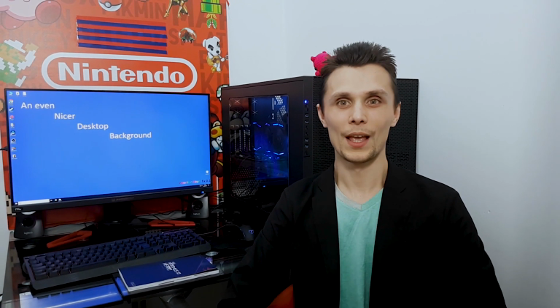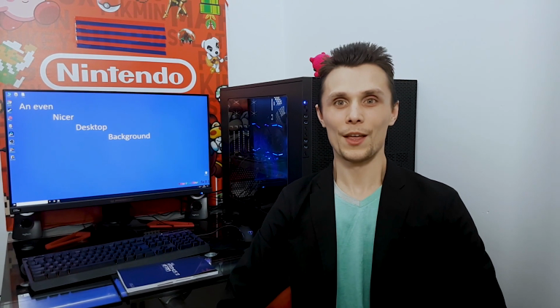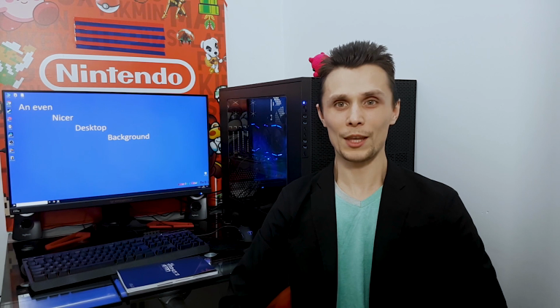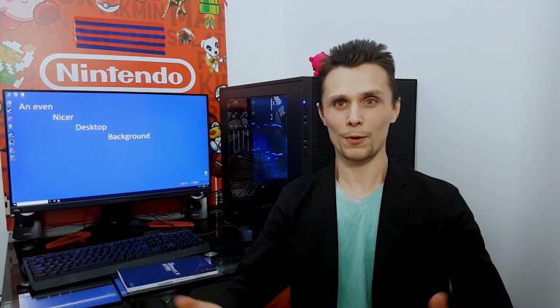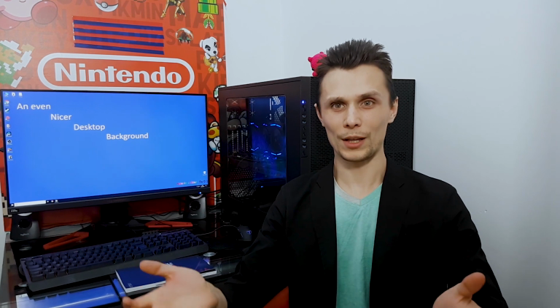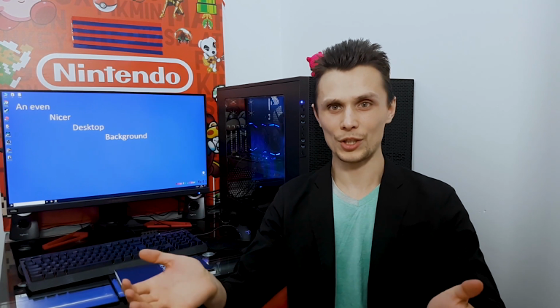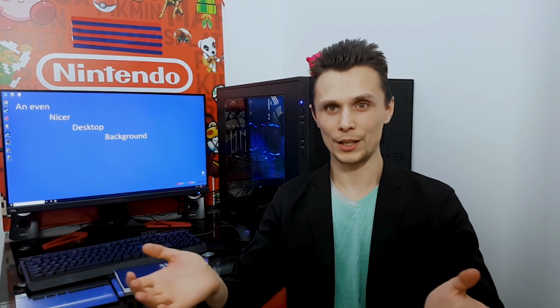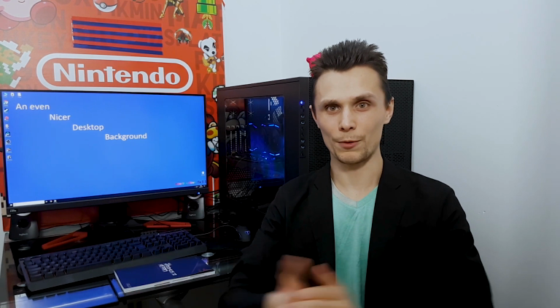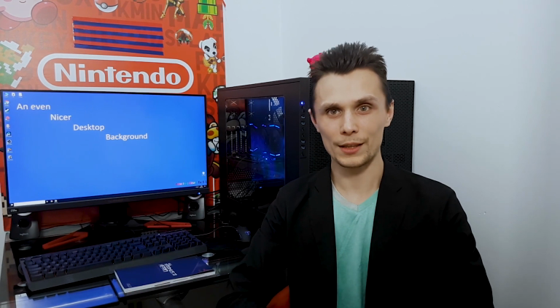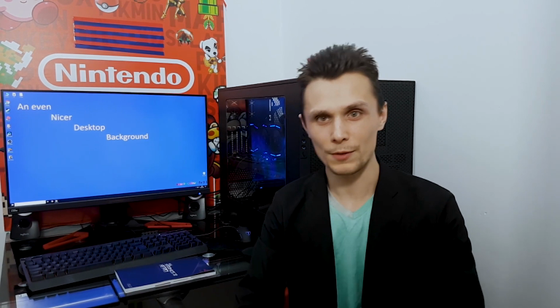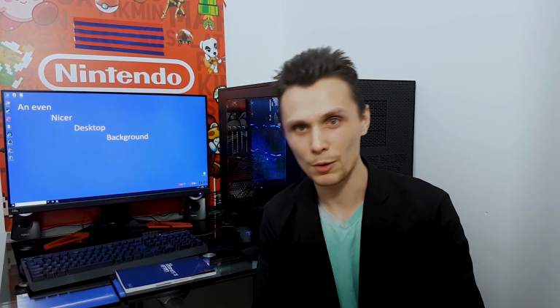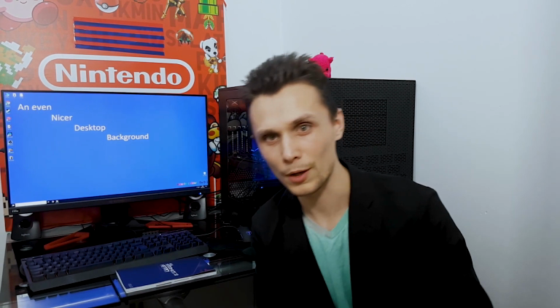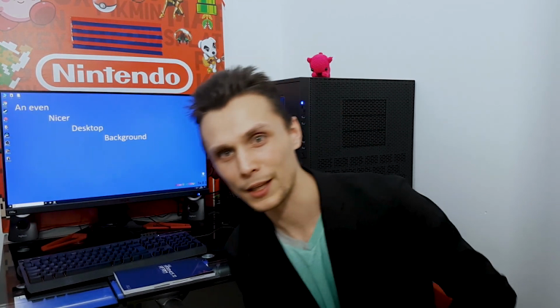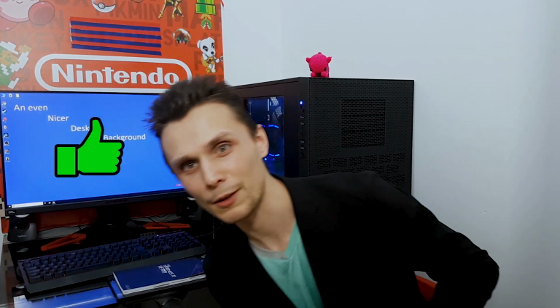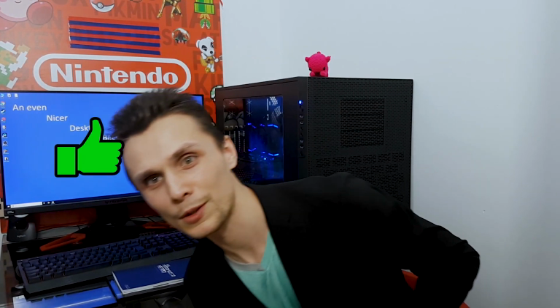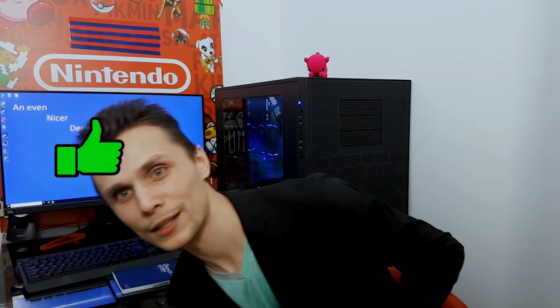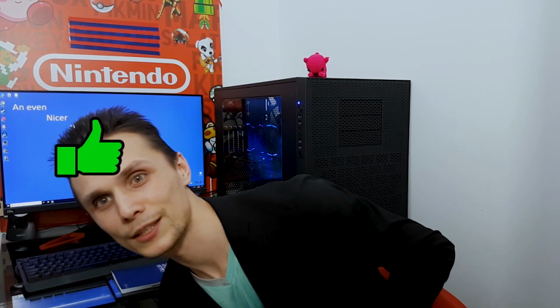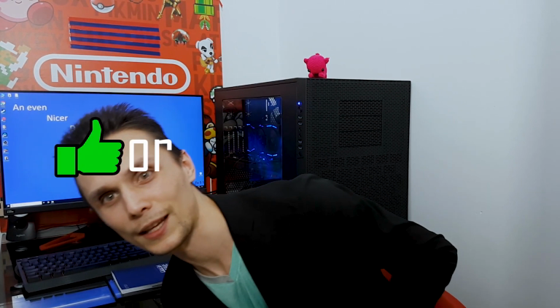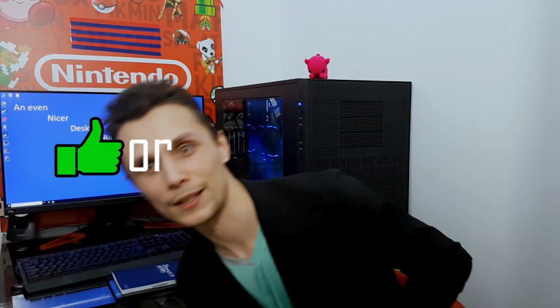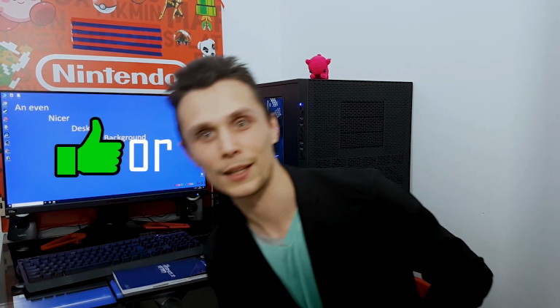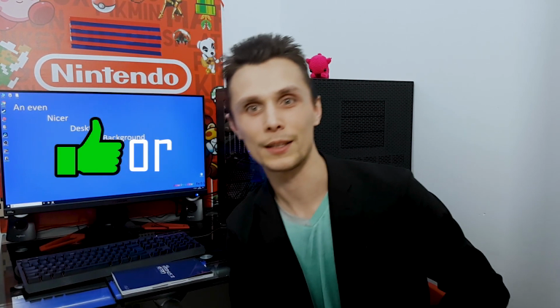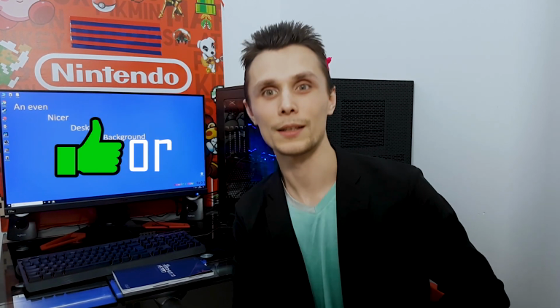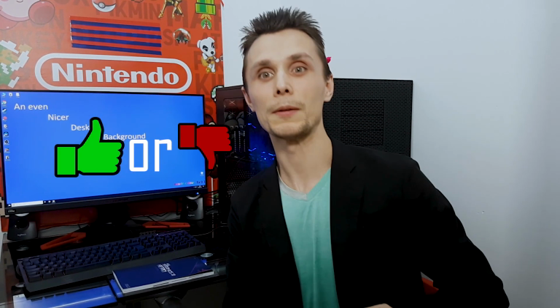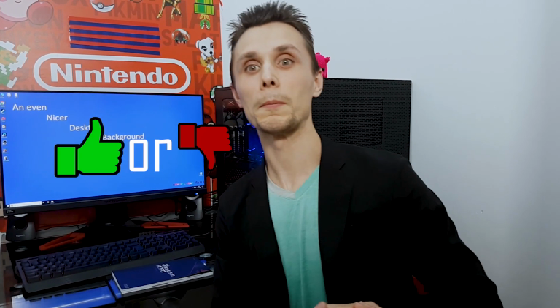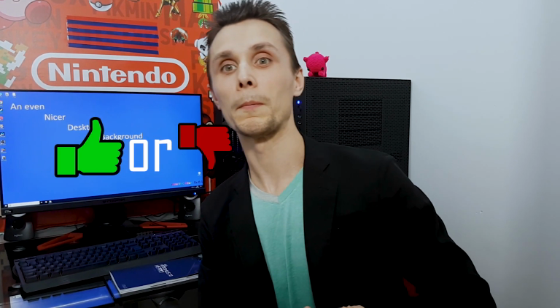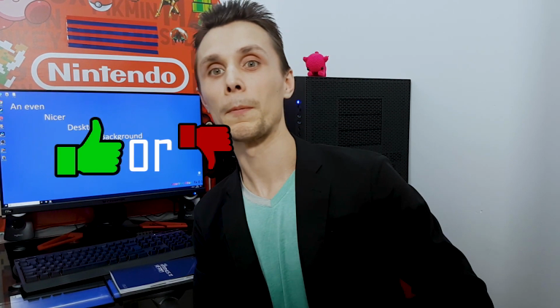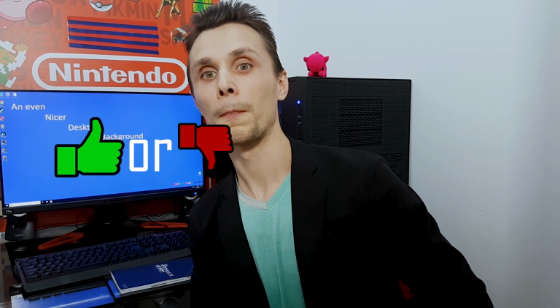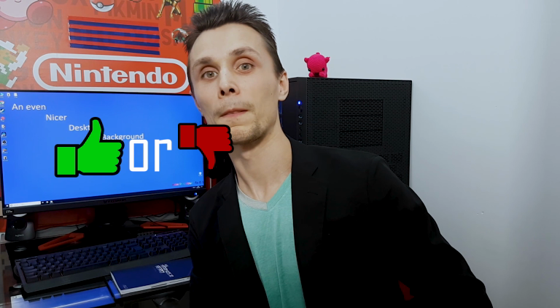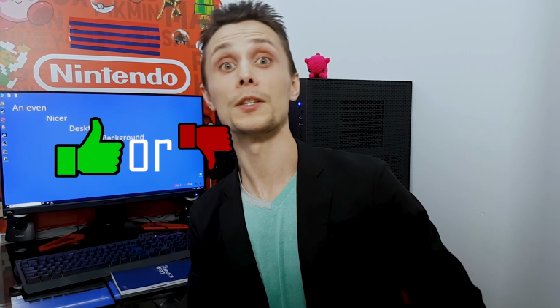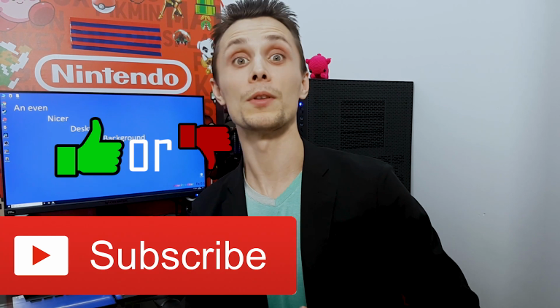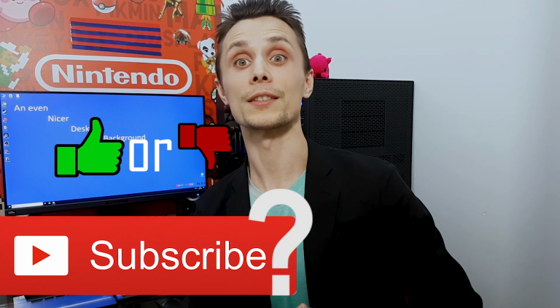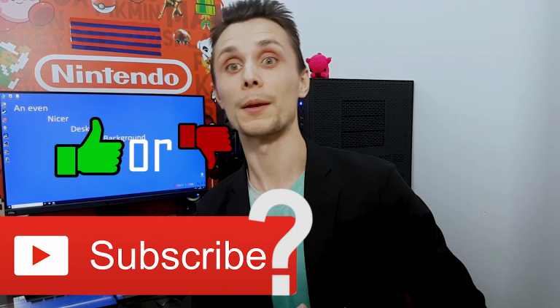Thank you for watching. If you like this video, like it; if you didn't, dislike it, and see you next time.